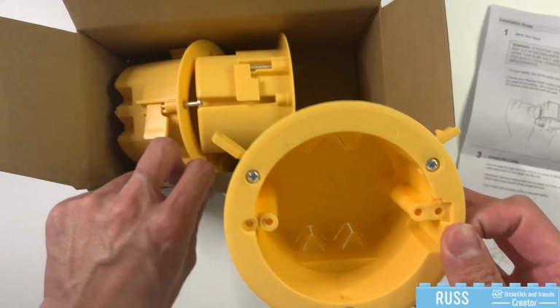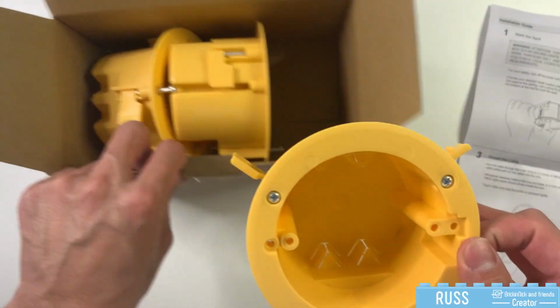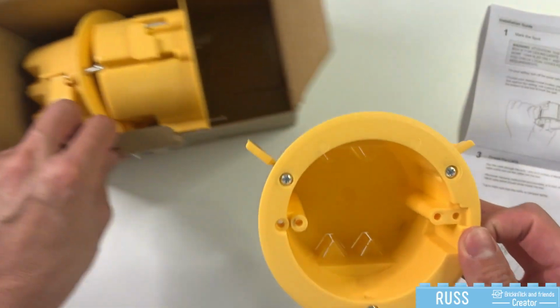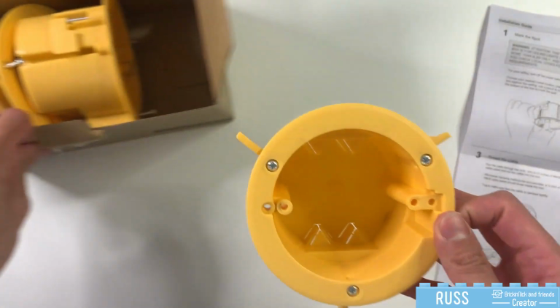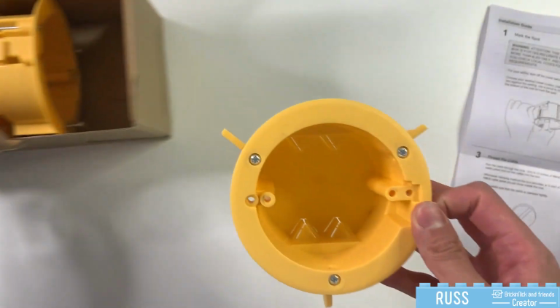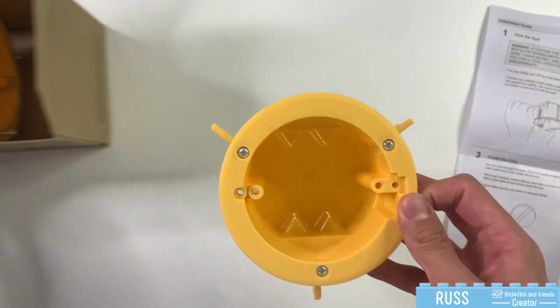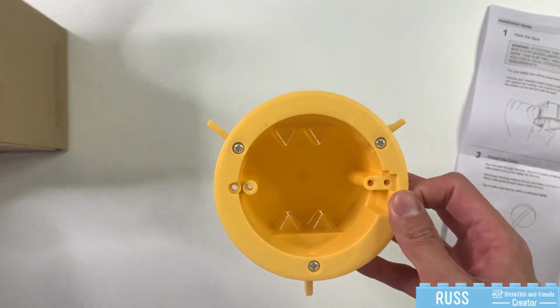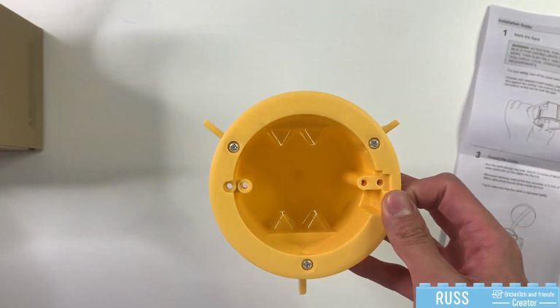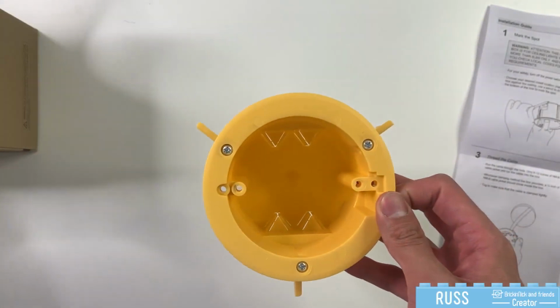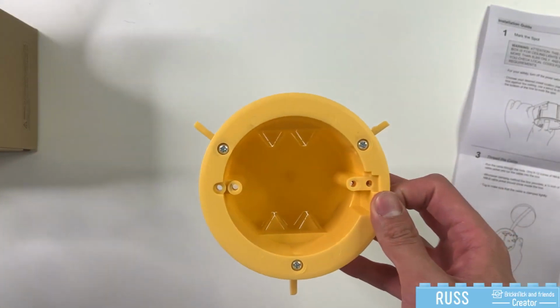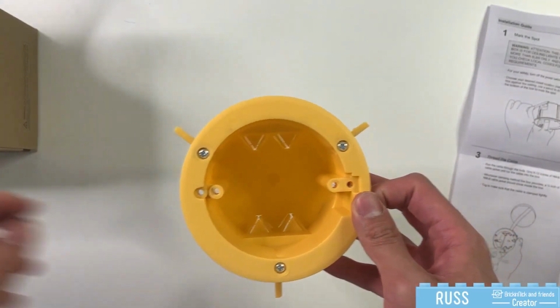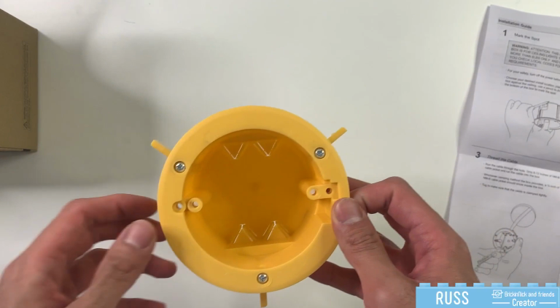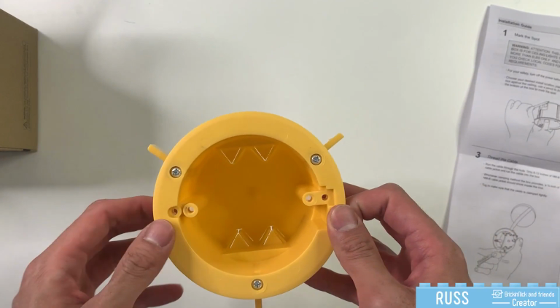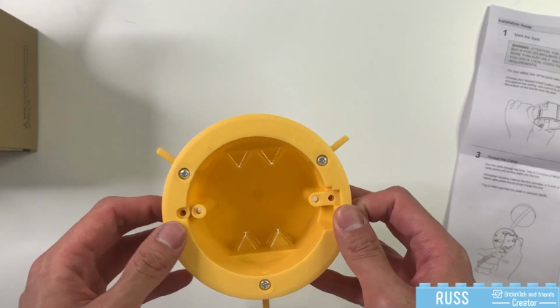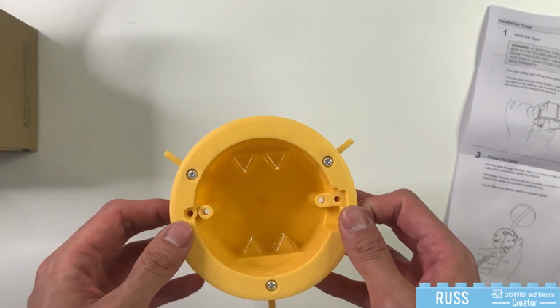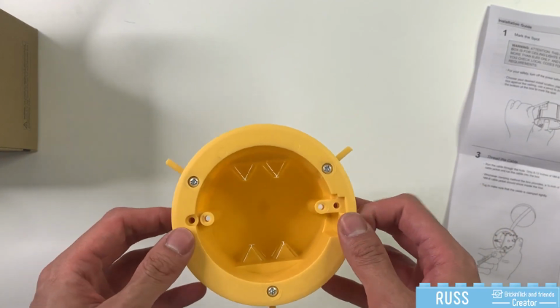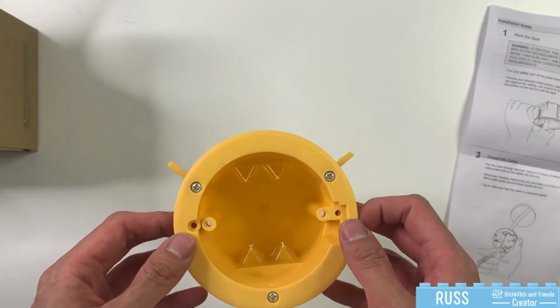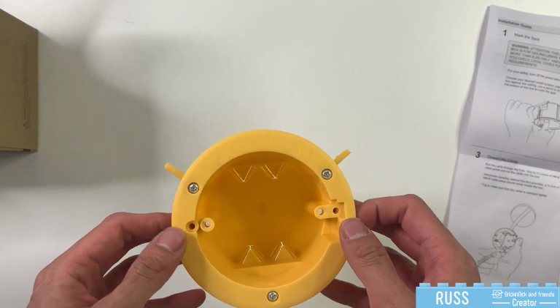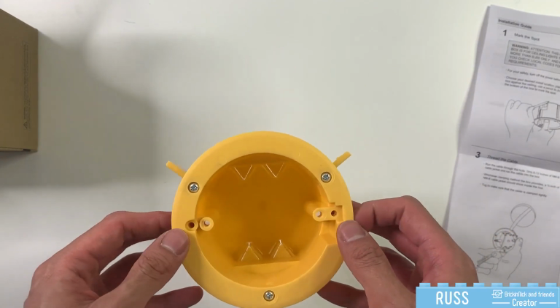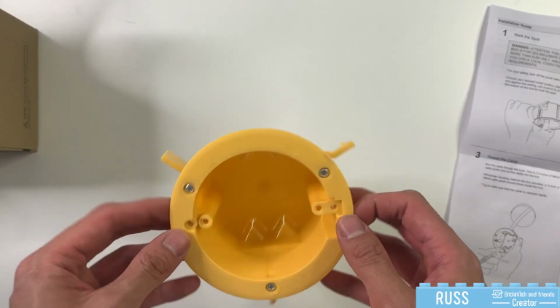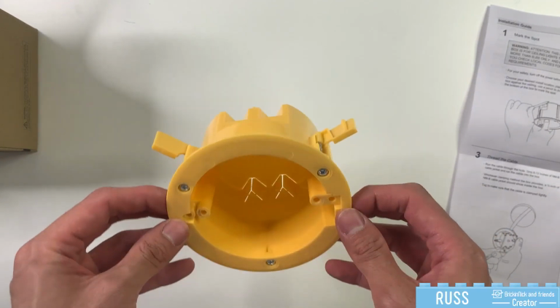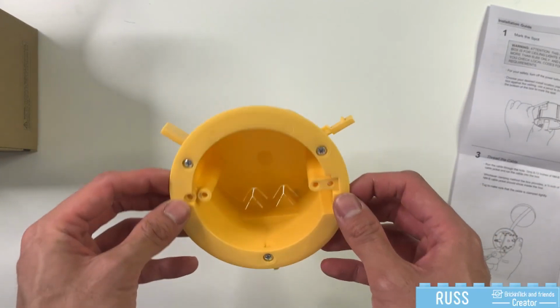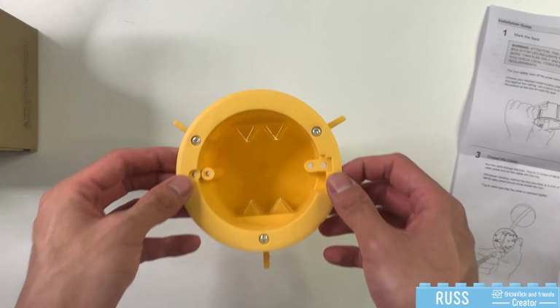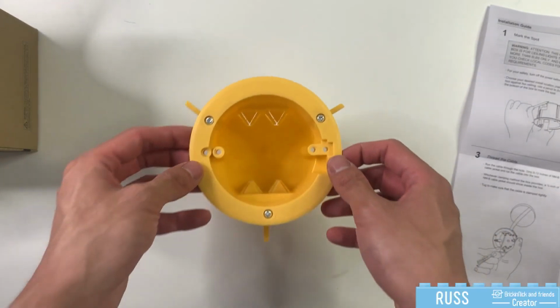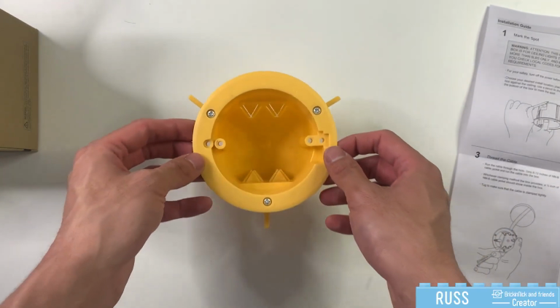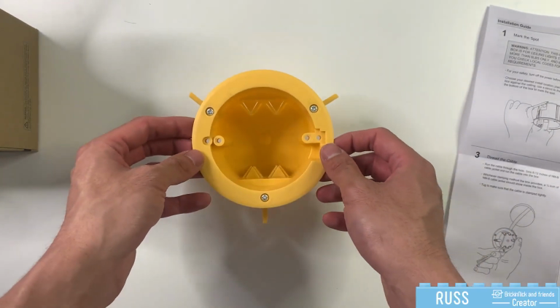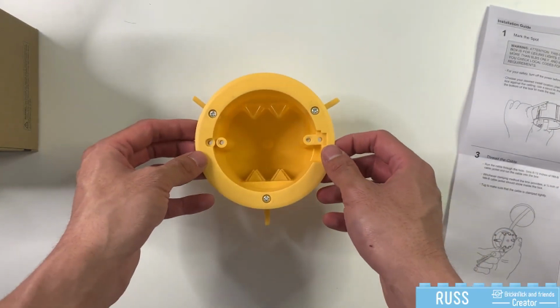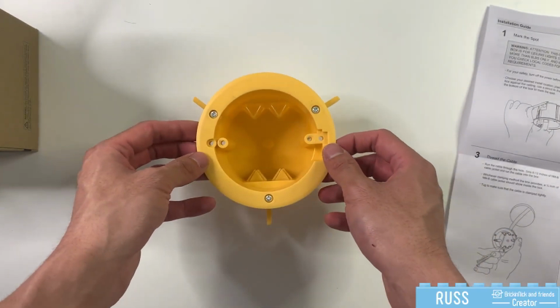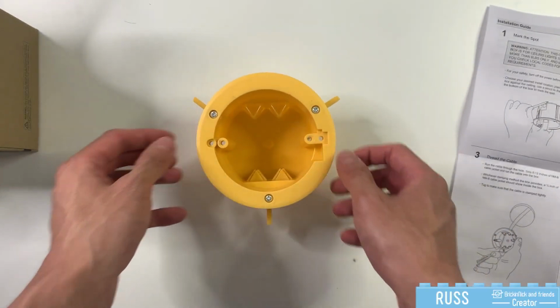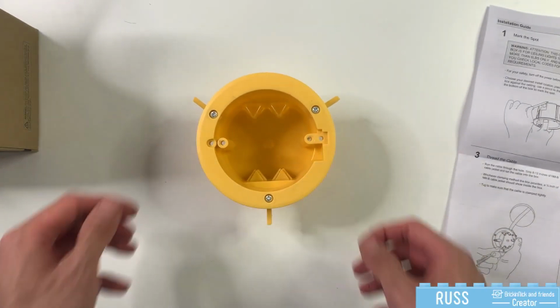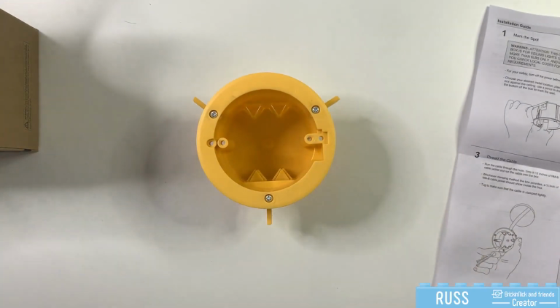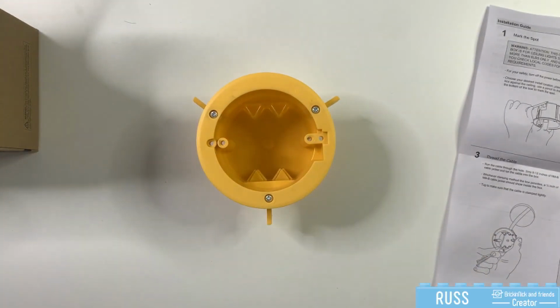So that's the quick unboxing of the Inlight round outlet box — until next time.